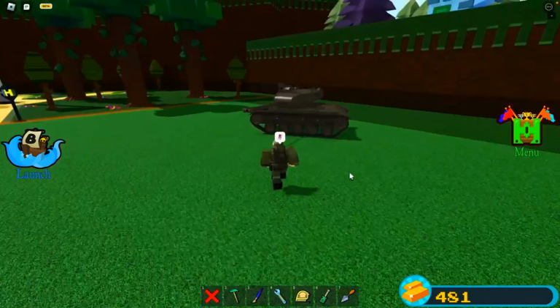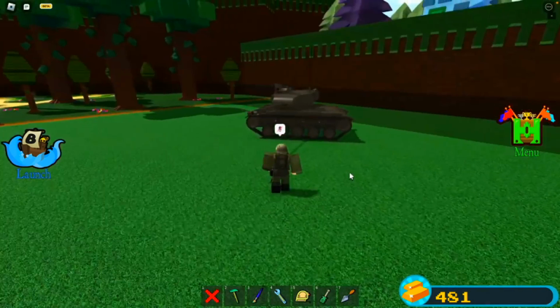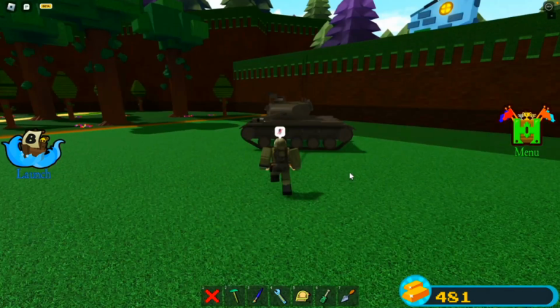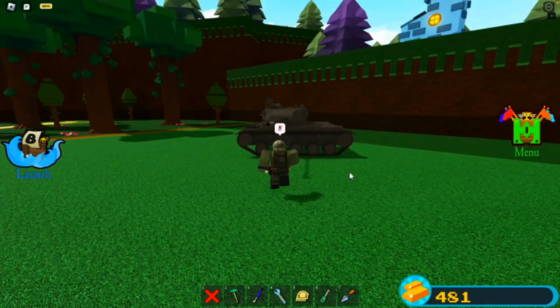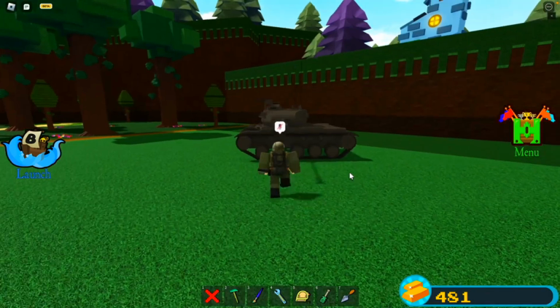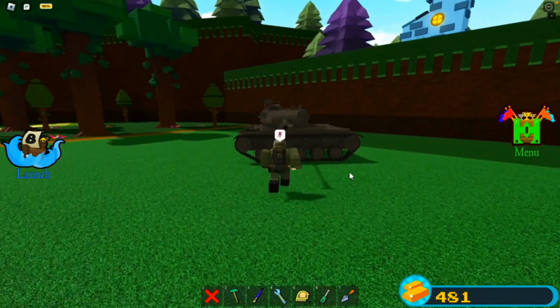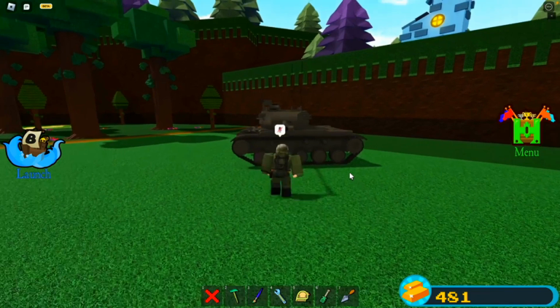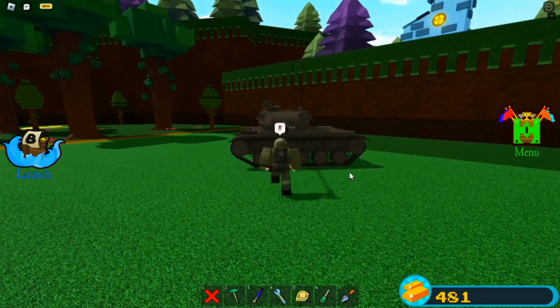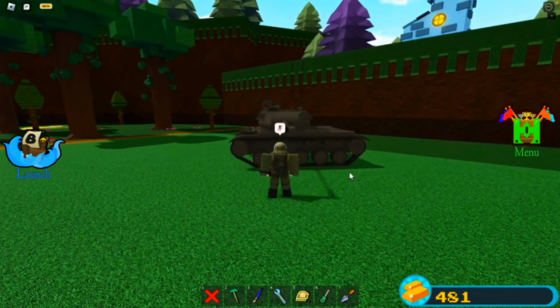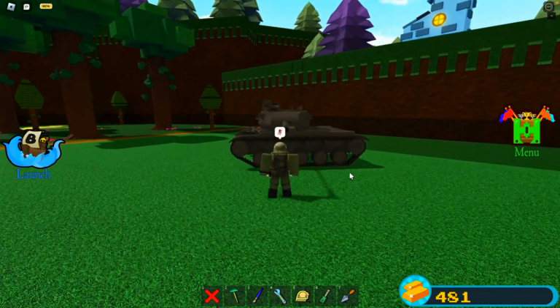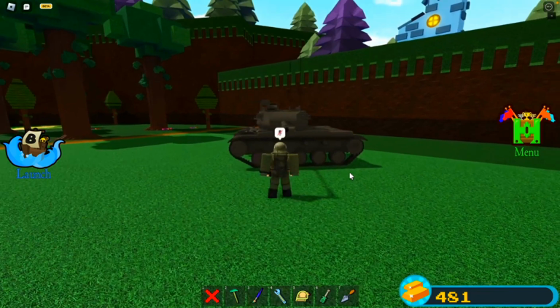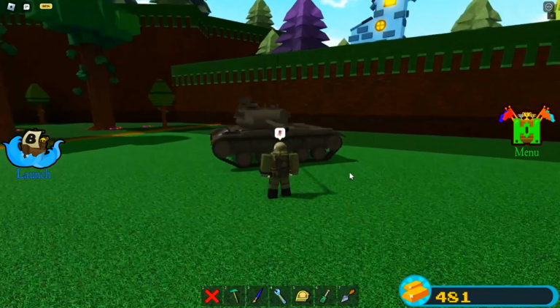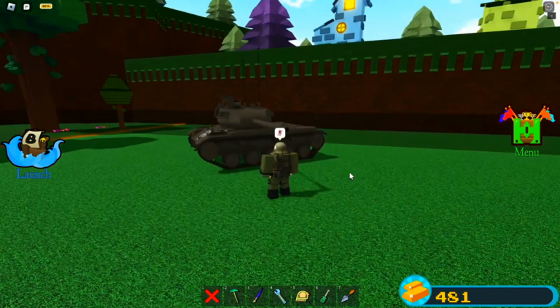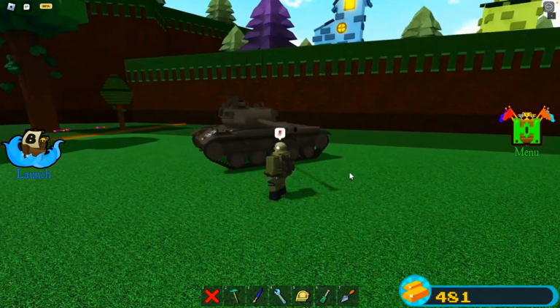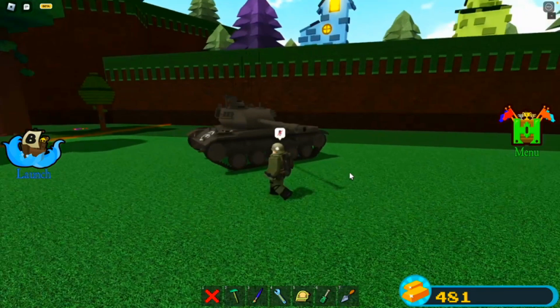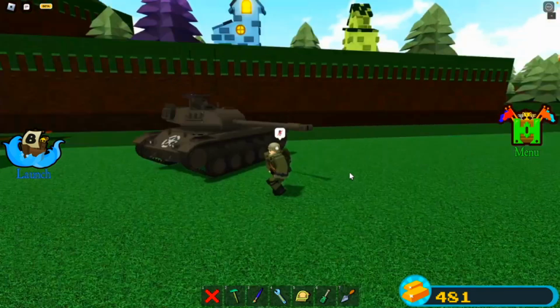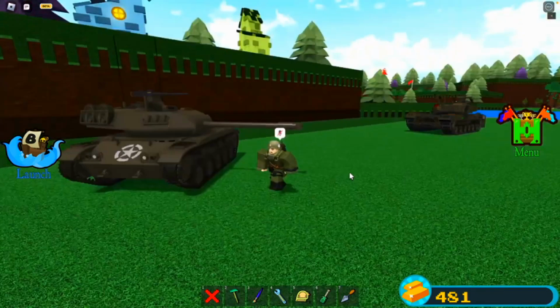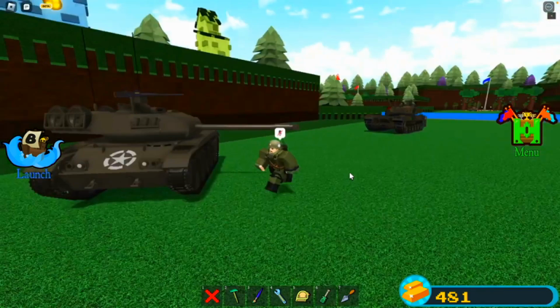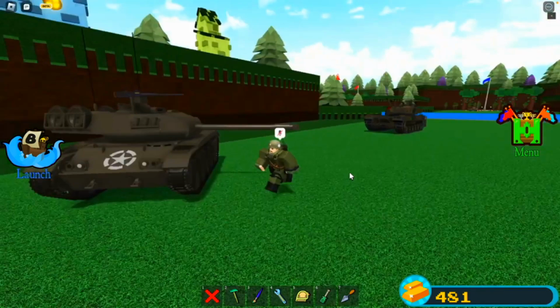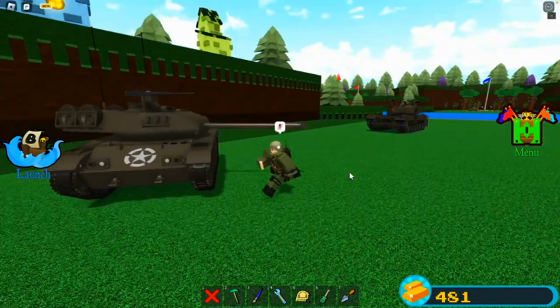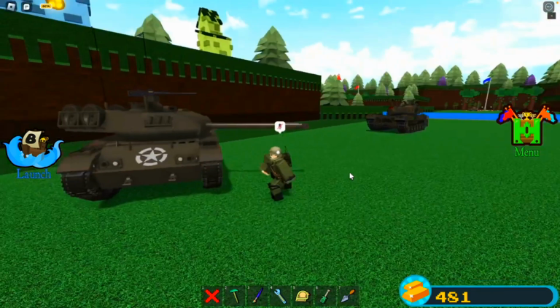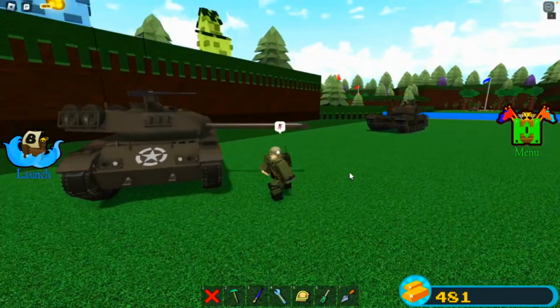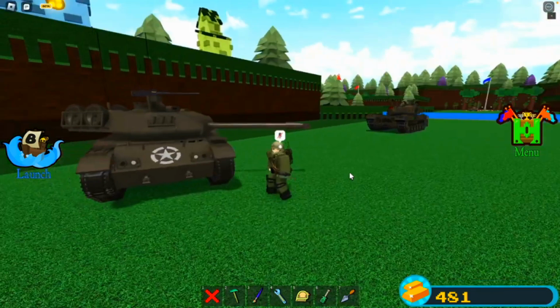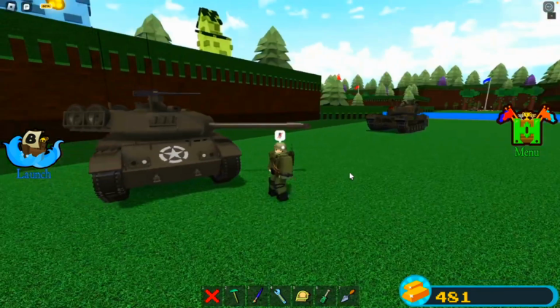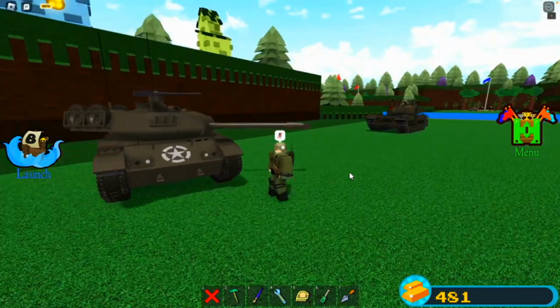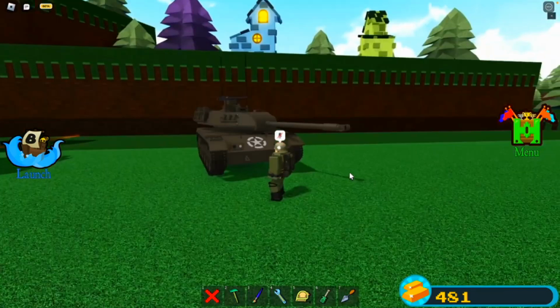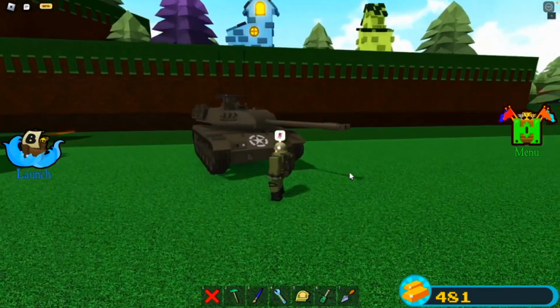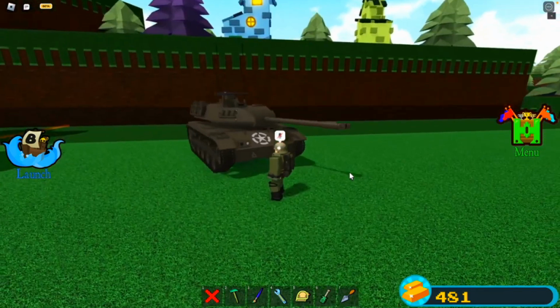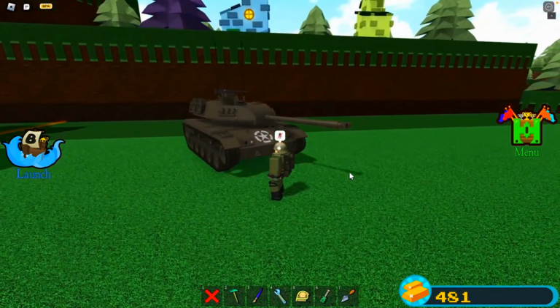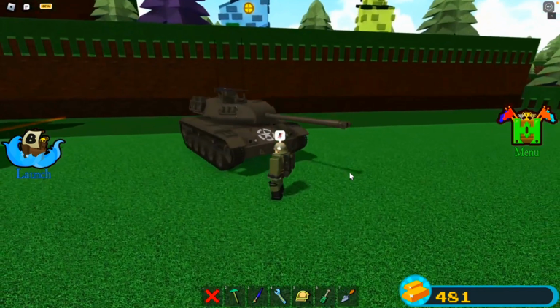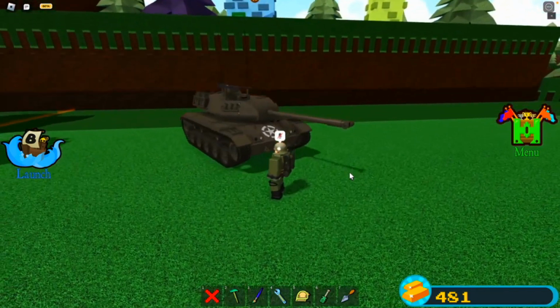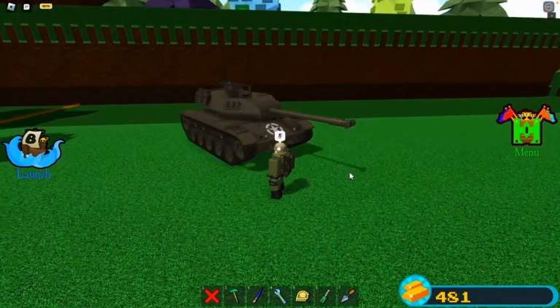I'm fairly certain this is nearly one-to-one scale. I mean, it looks just about right. Look at that. Beautiful.